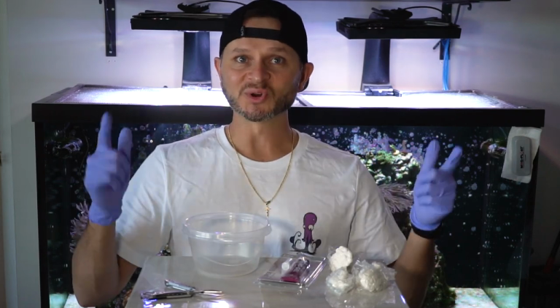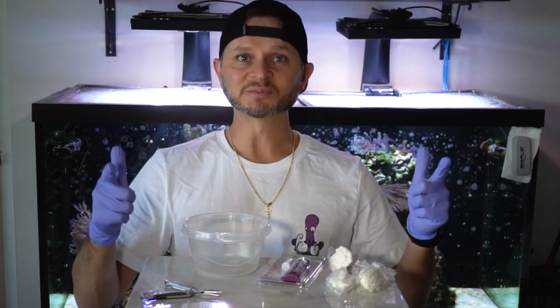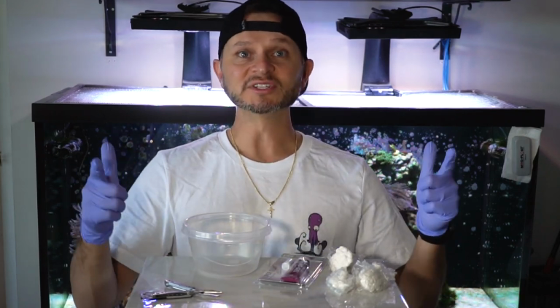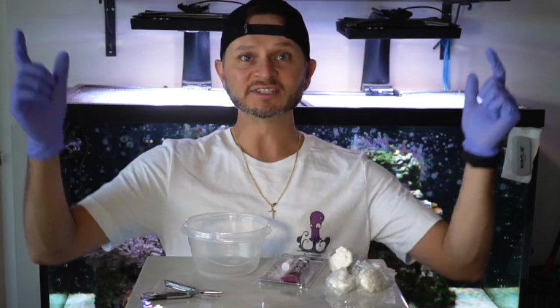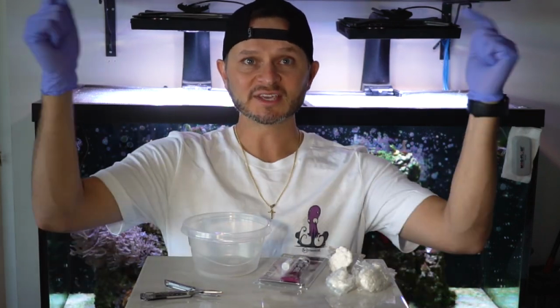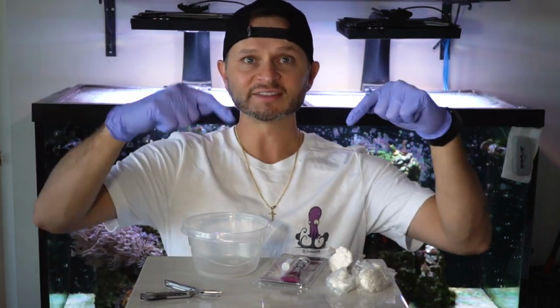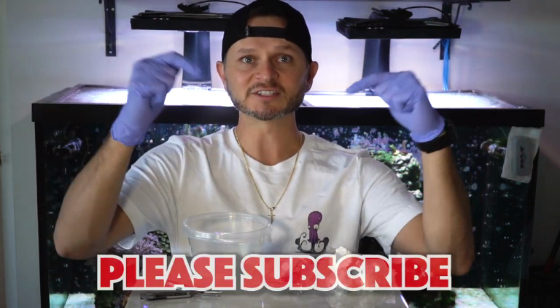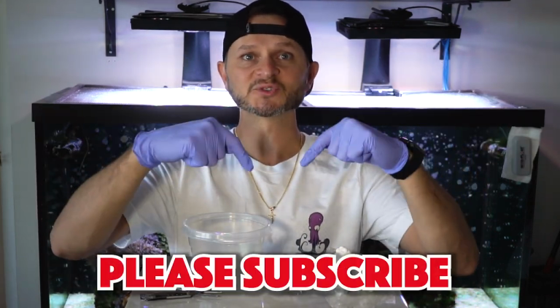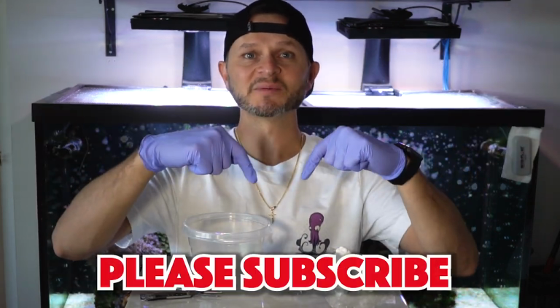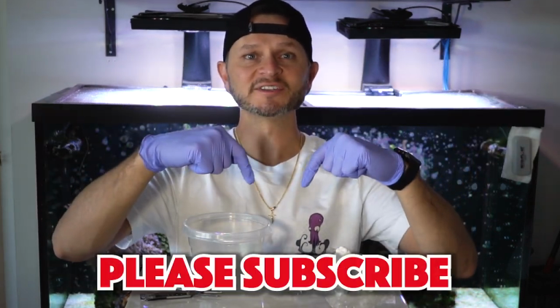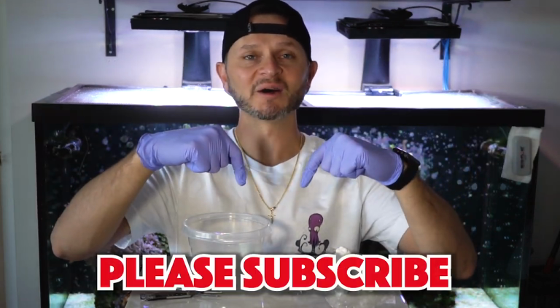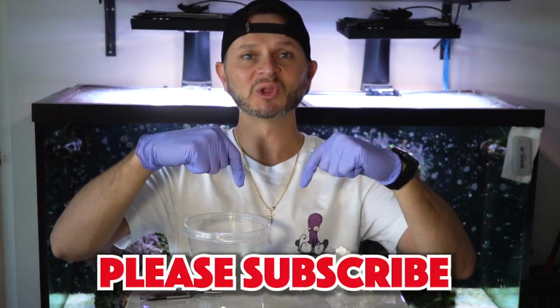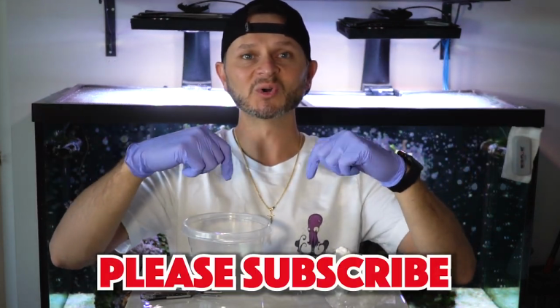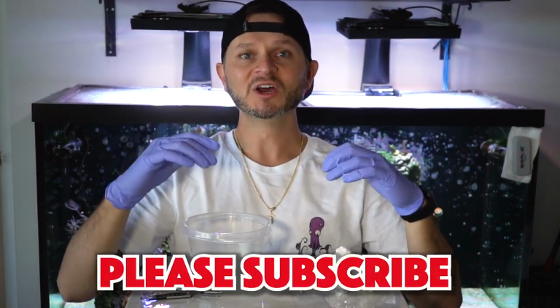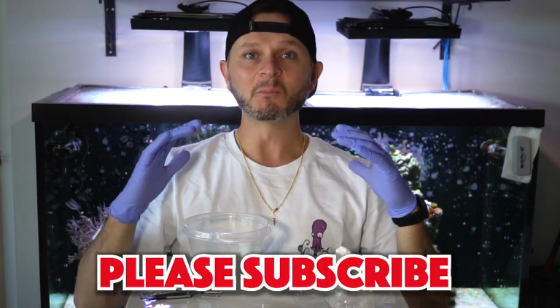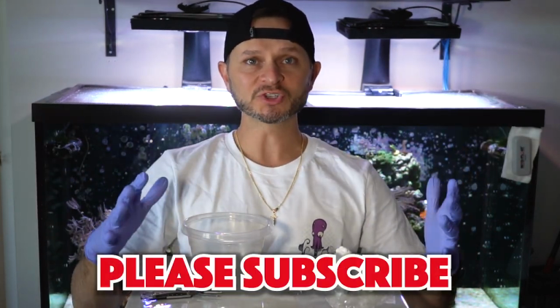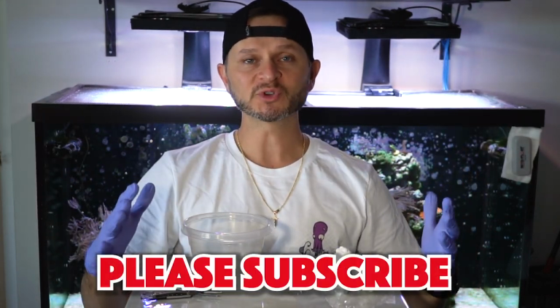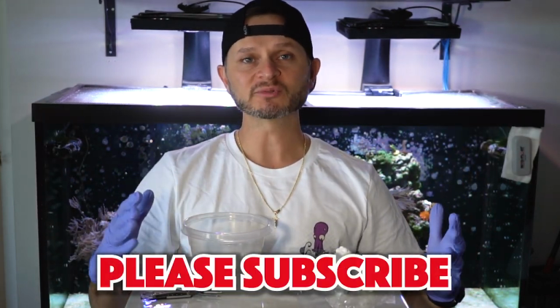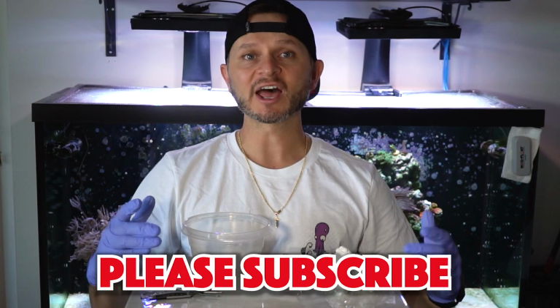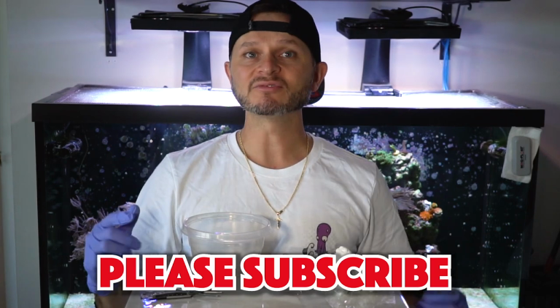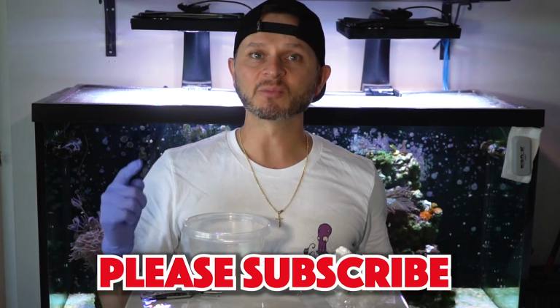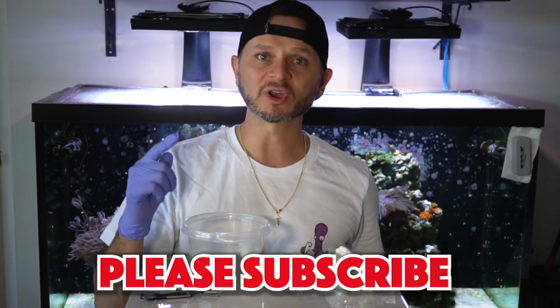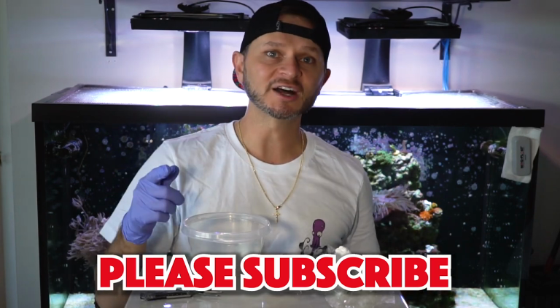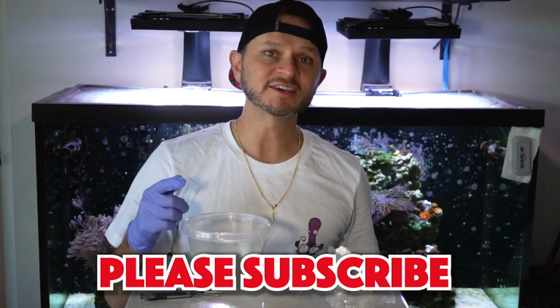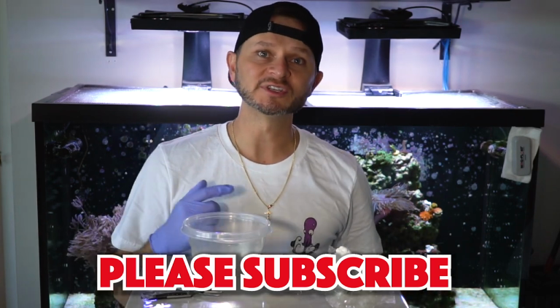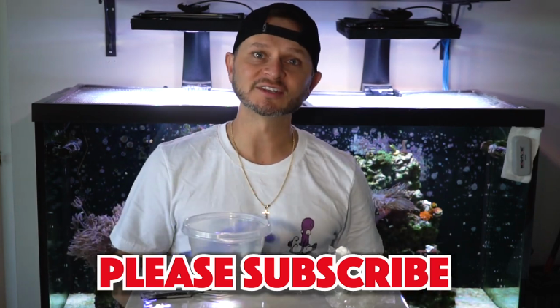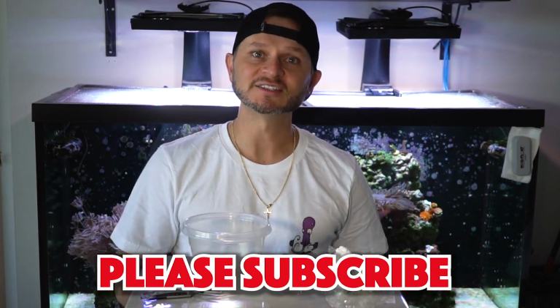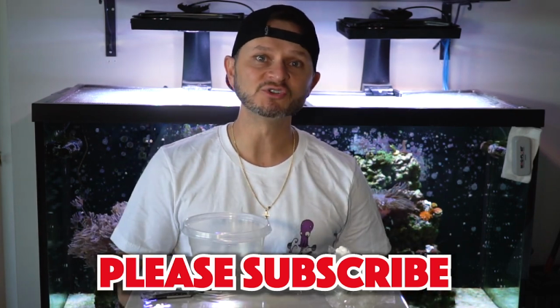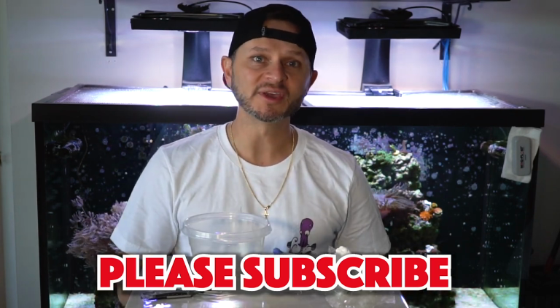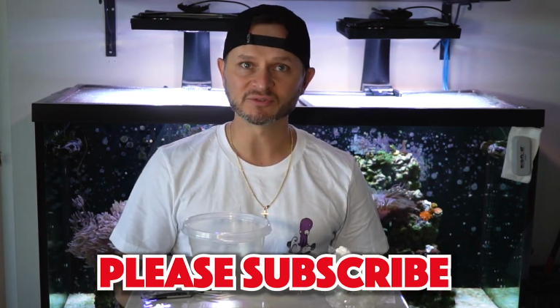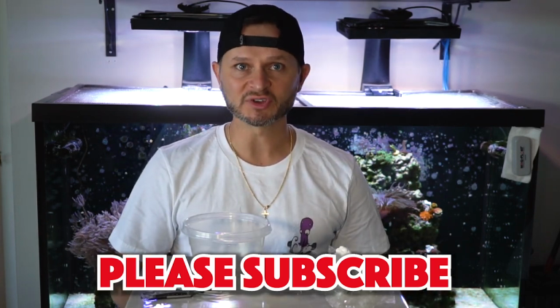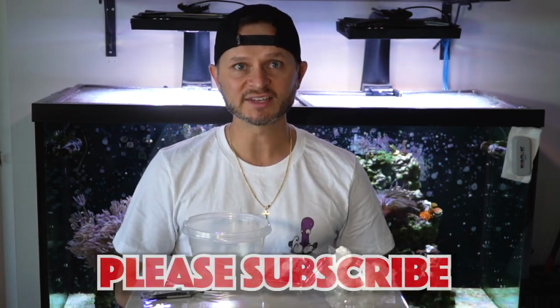As always, please hit that subscribe button down below. The more subscribers we have, the more content we can continue to make for you guys.